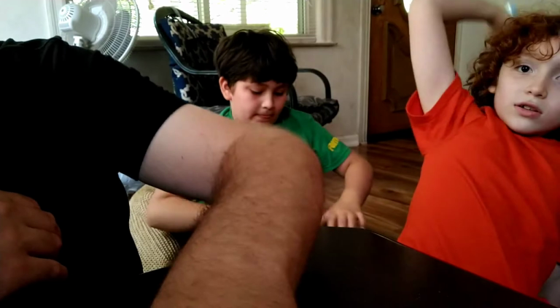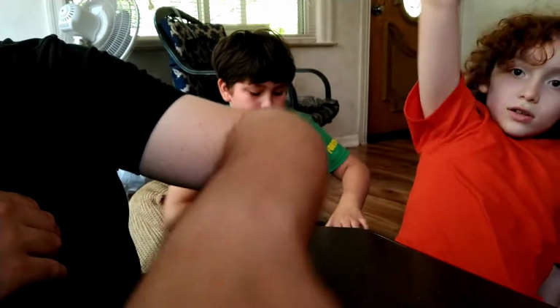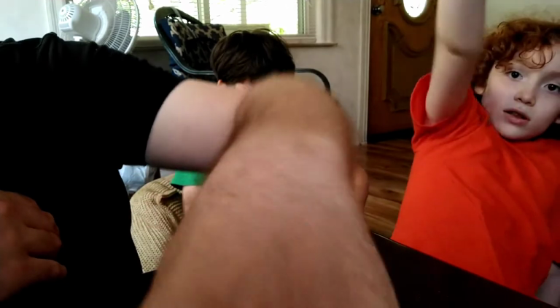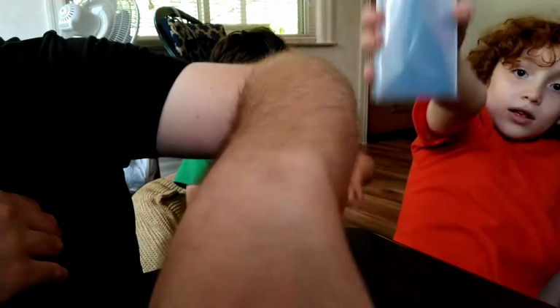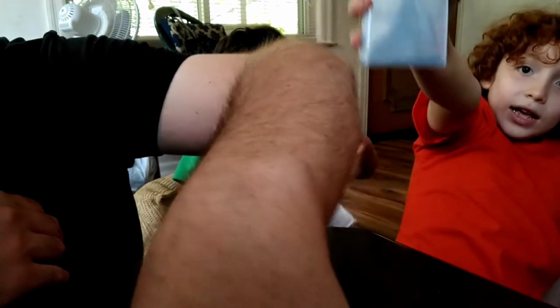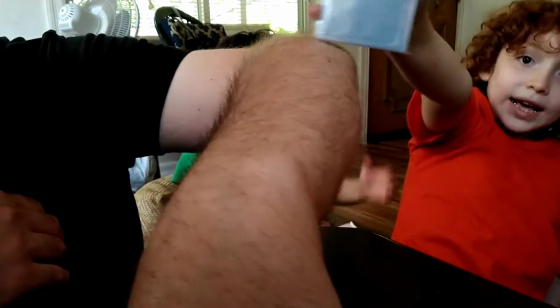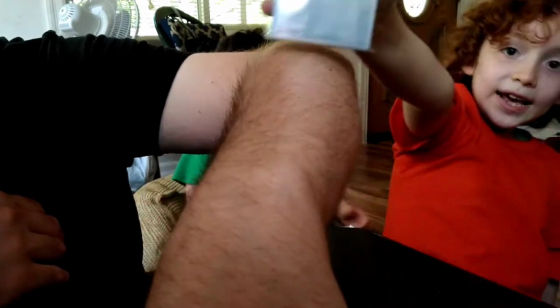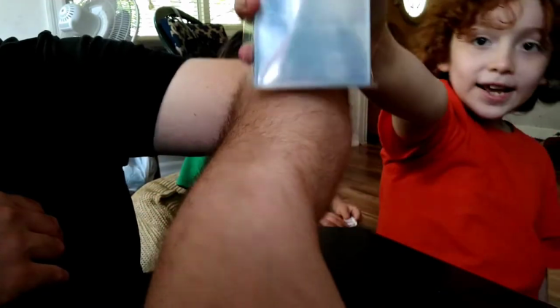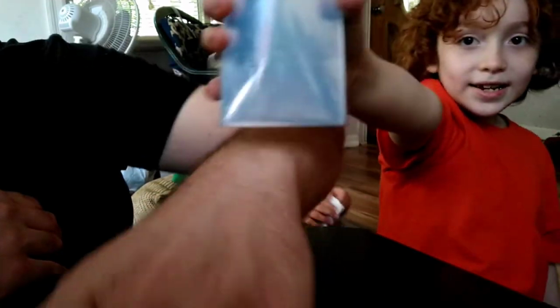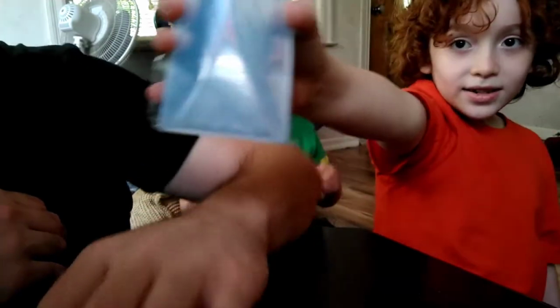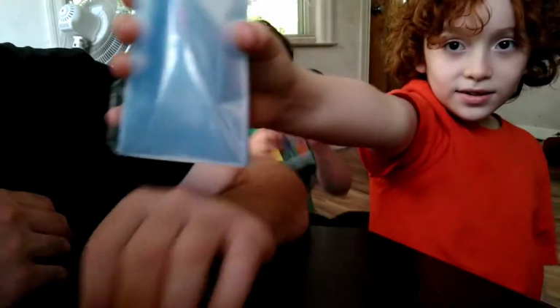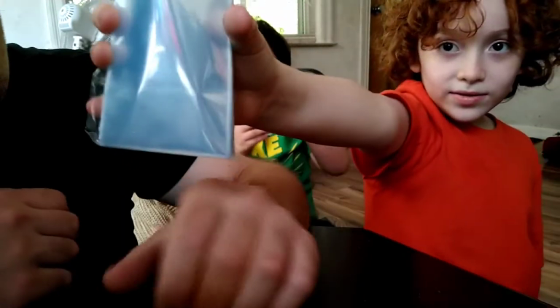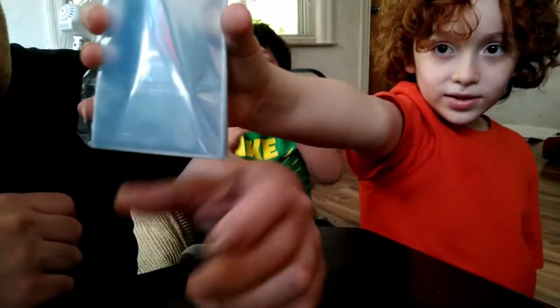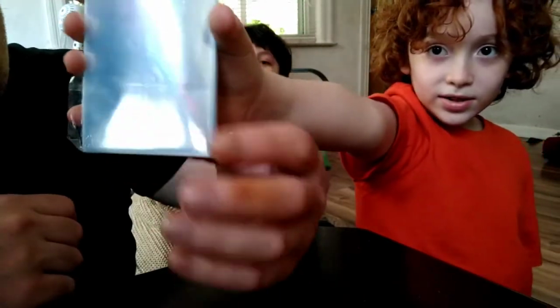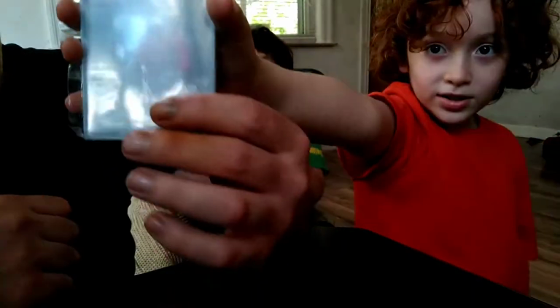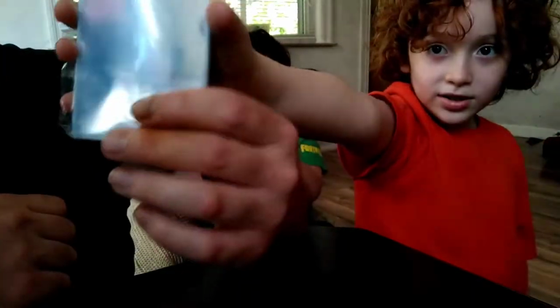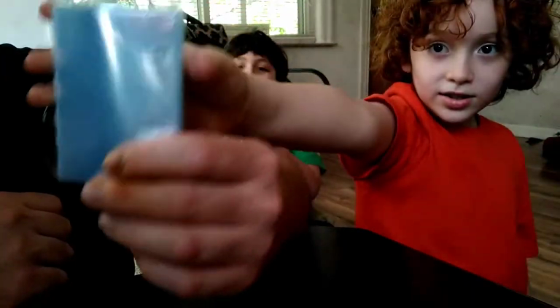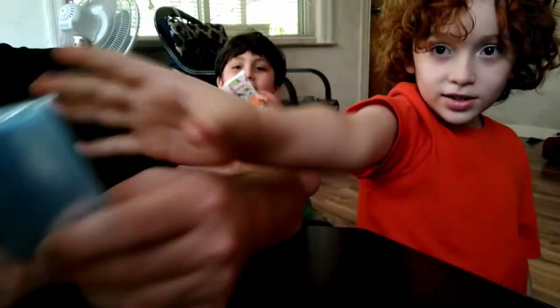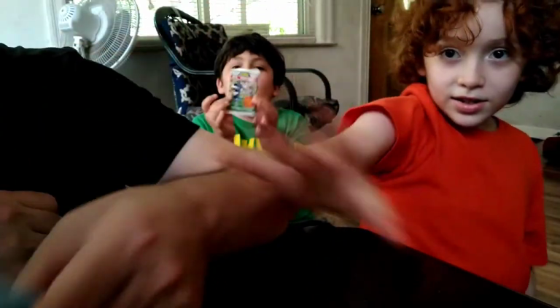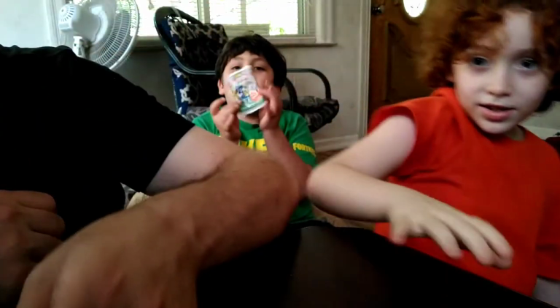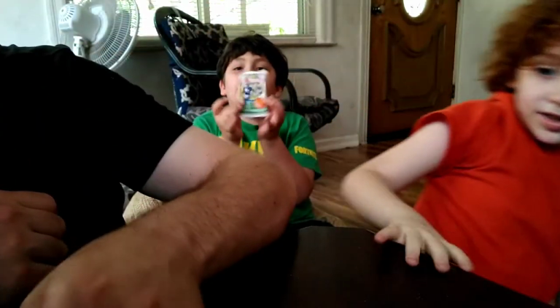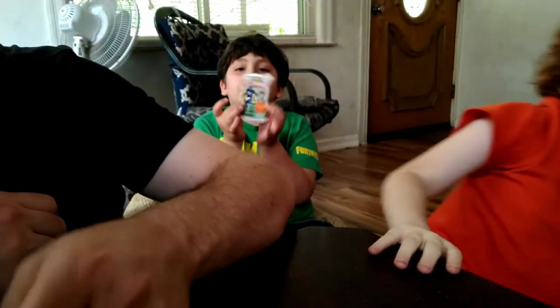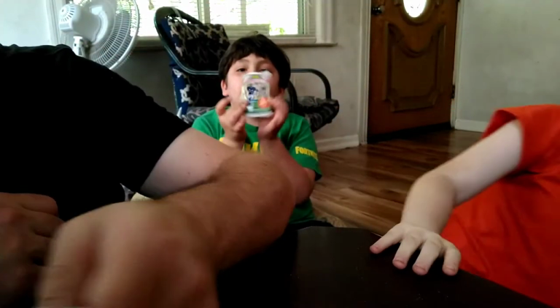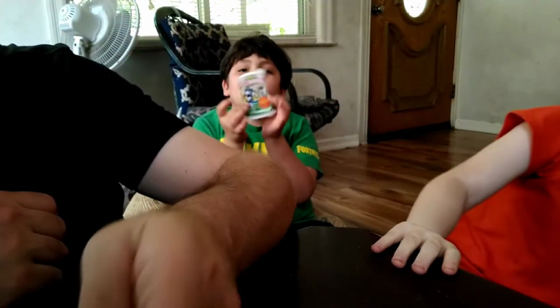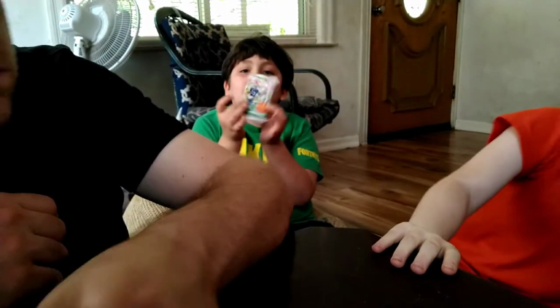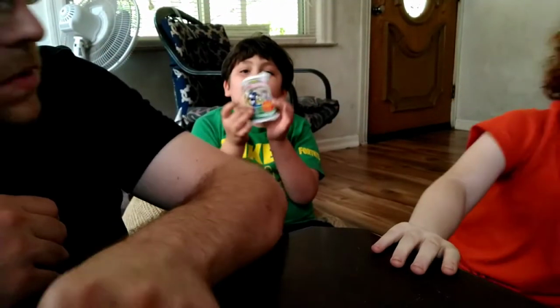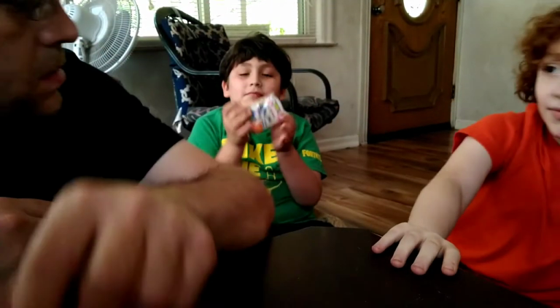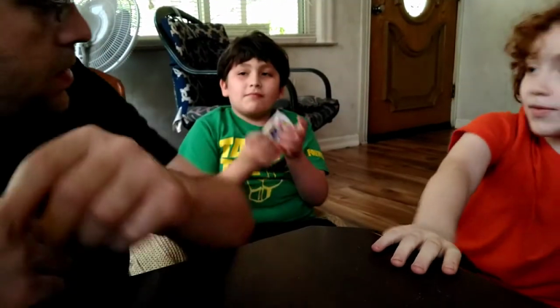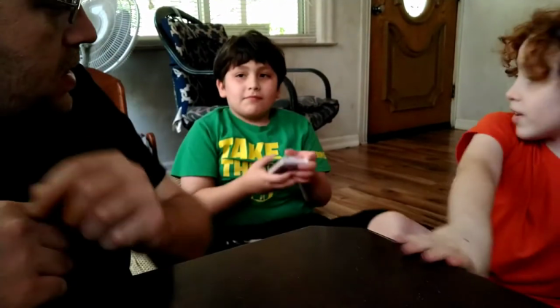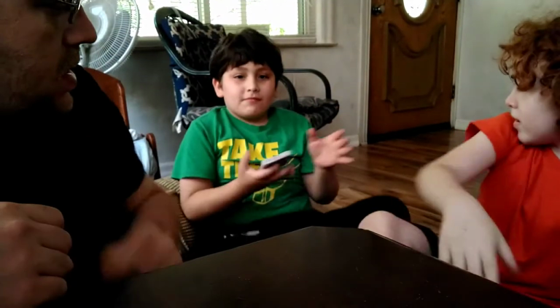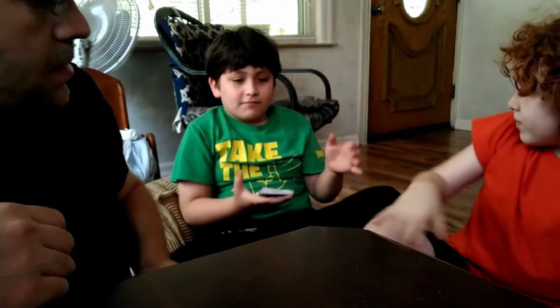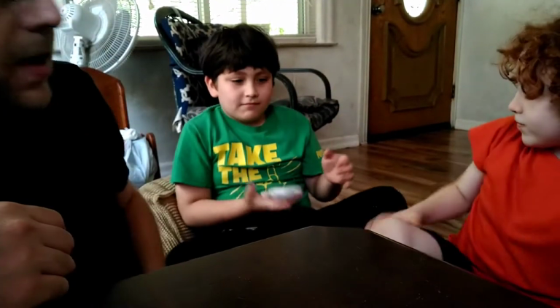So nothing crazy in the first pack, nothing crazy. Let's see what we got in the second pack.